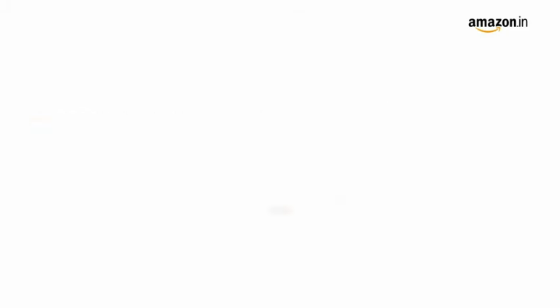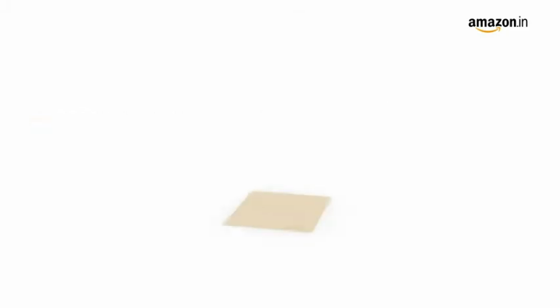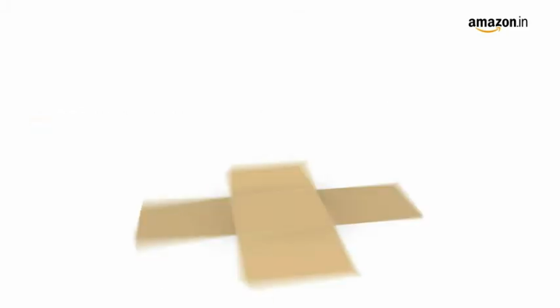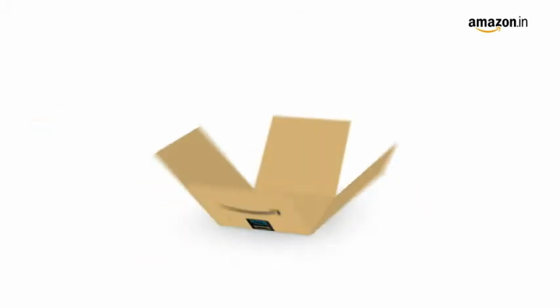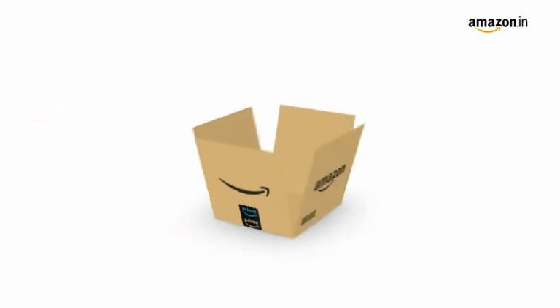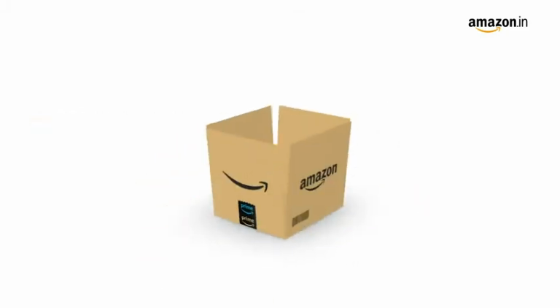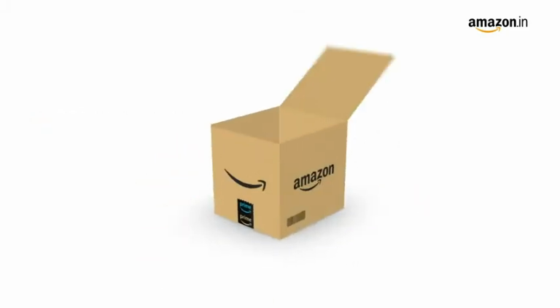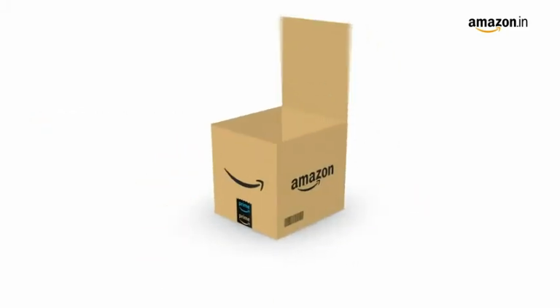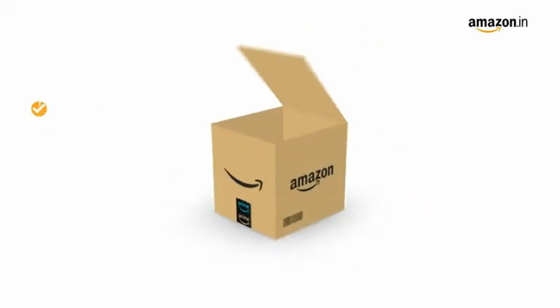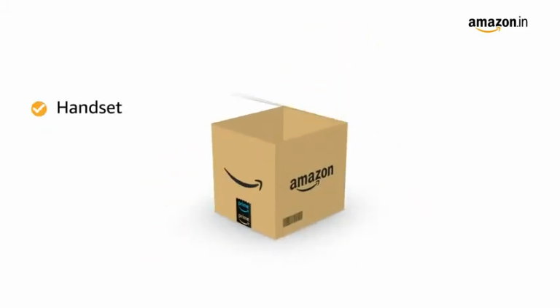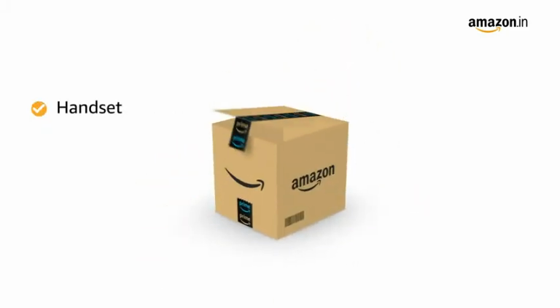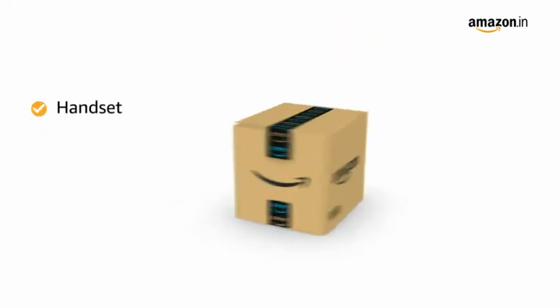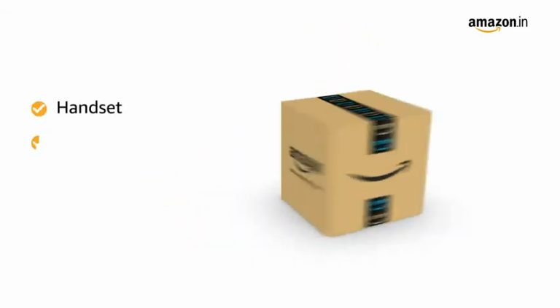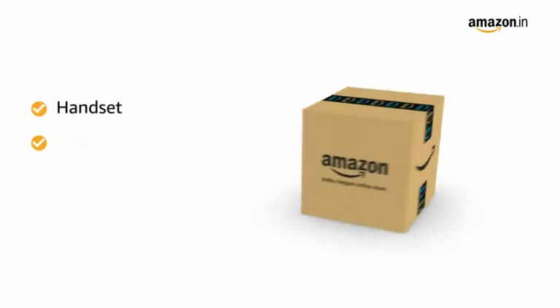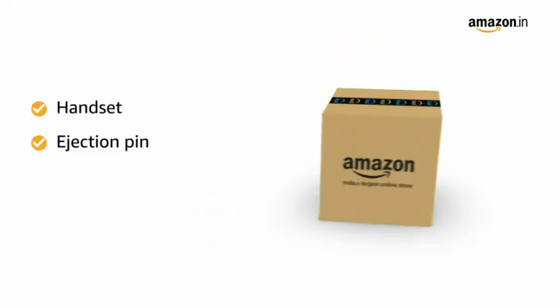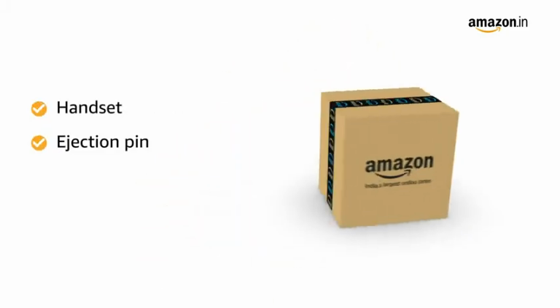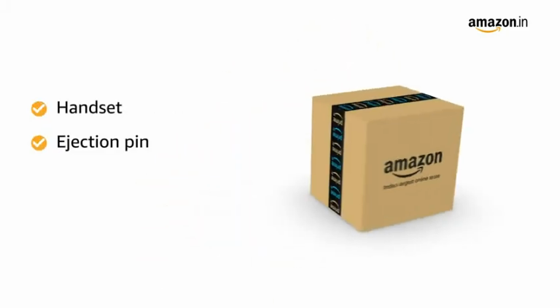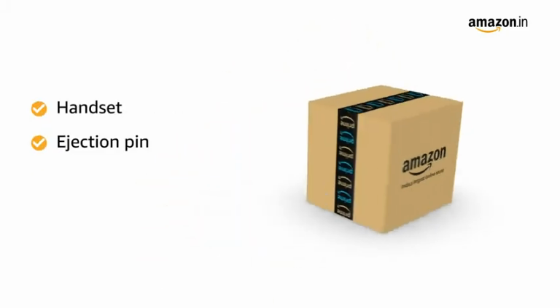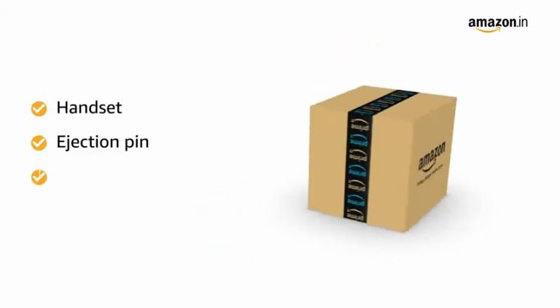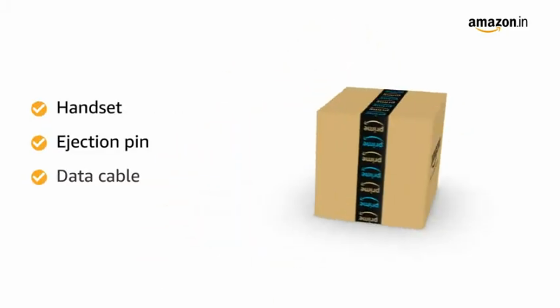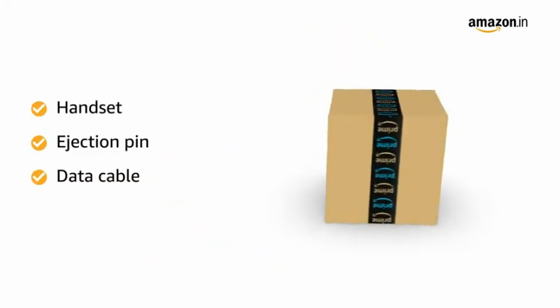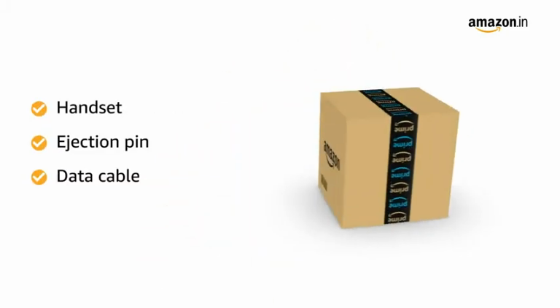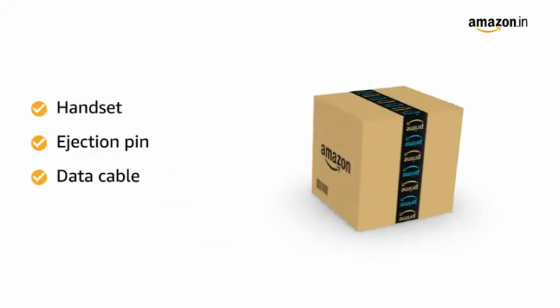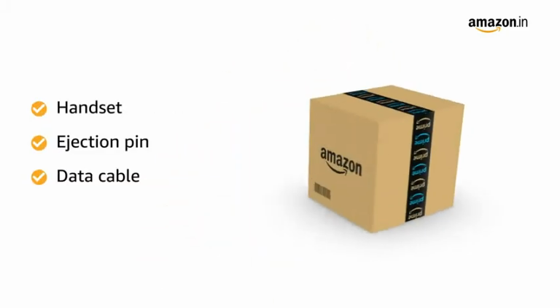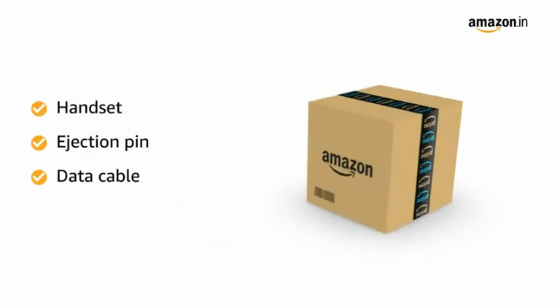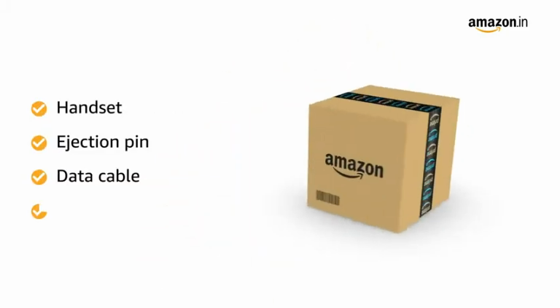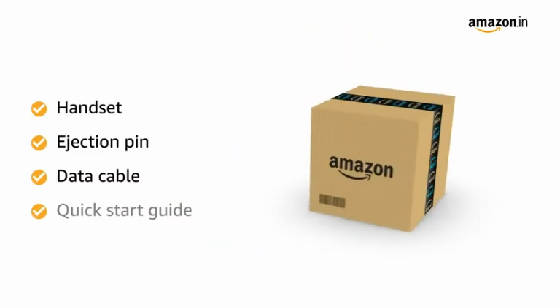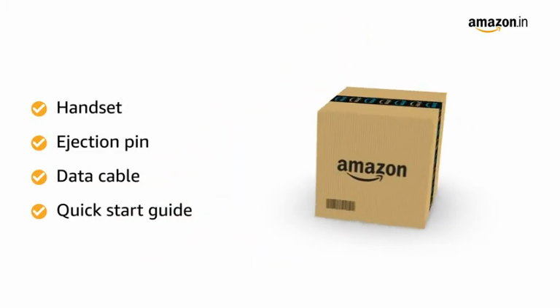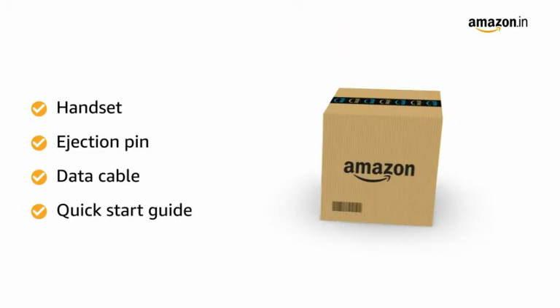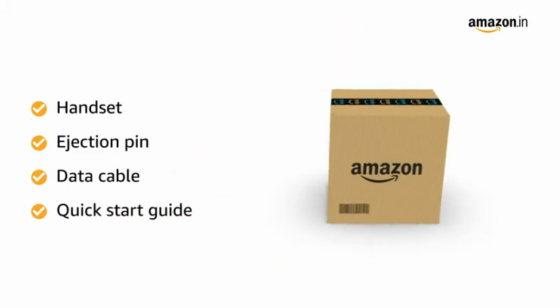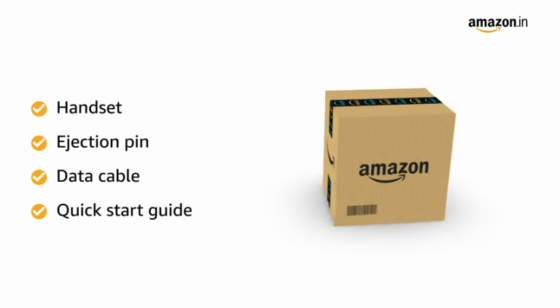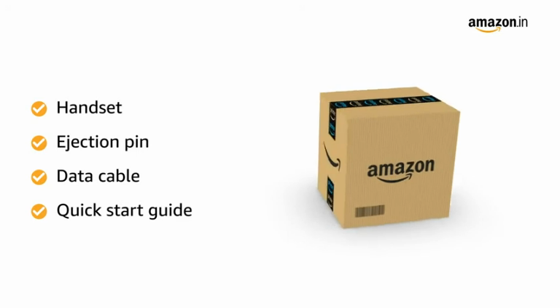The box includes the handset, ejection pin, data cable, and quick start guide.